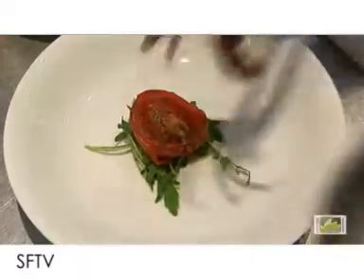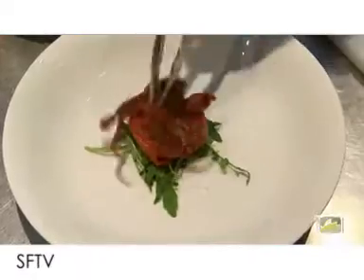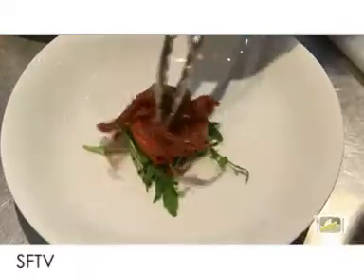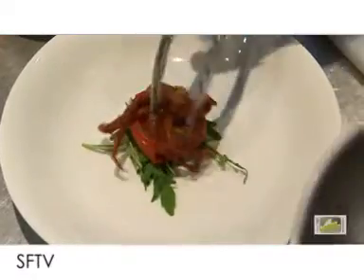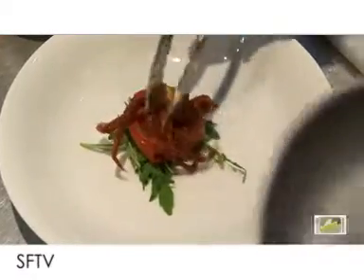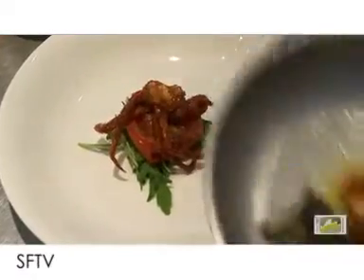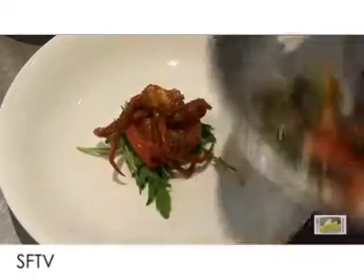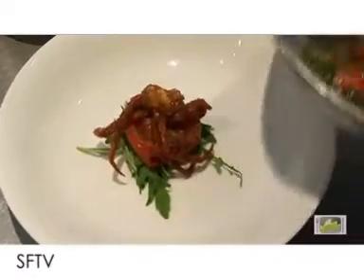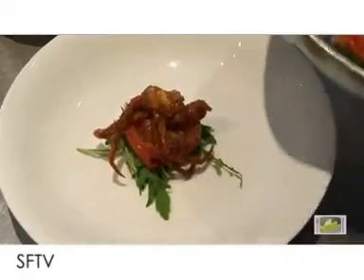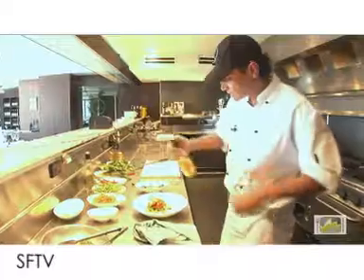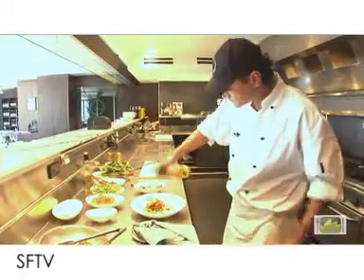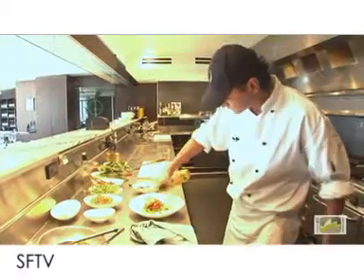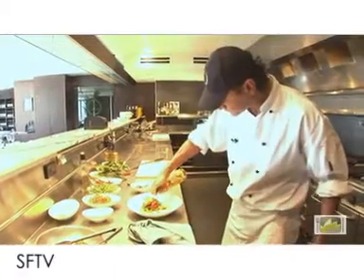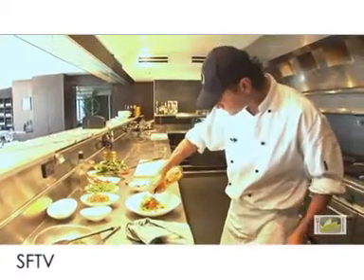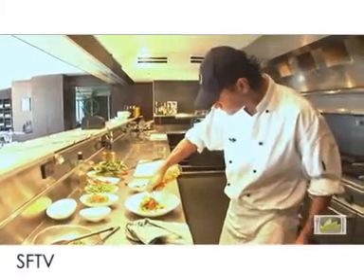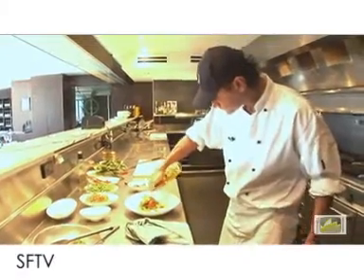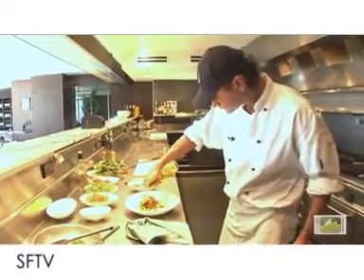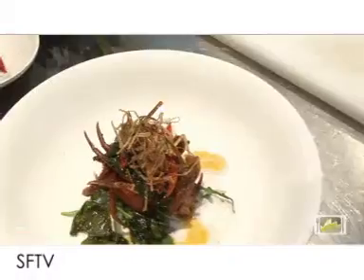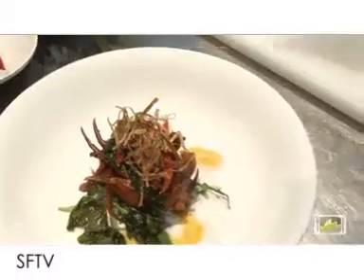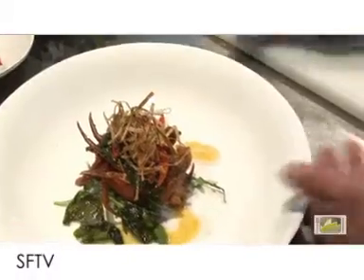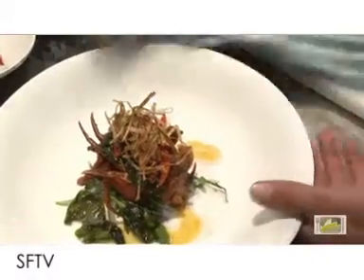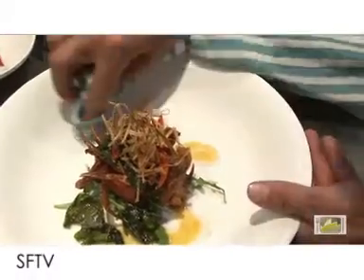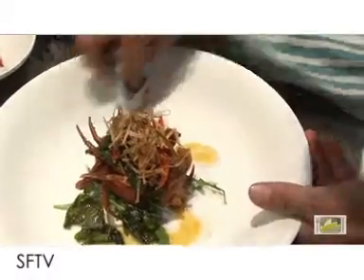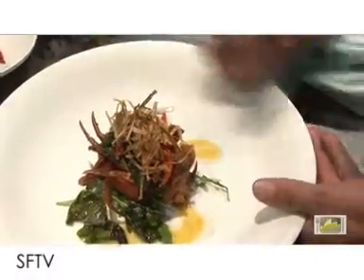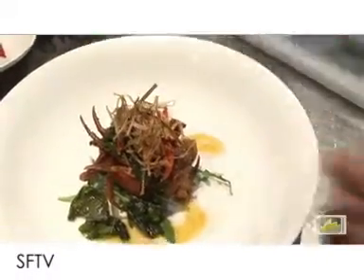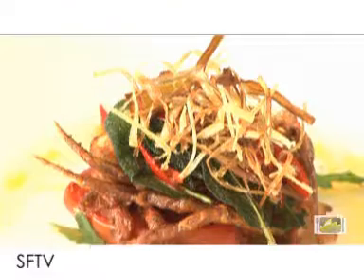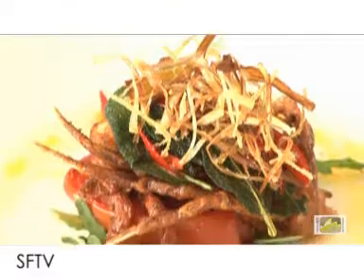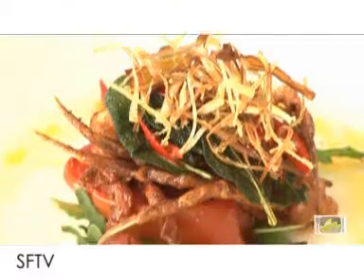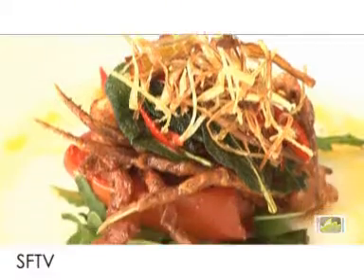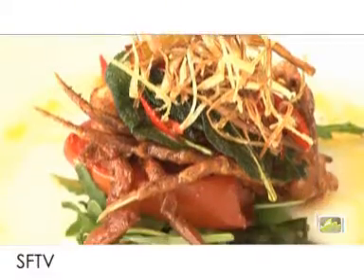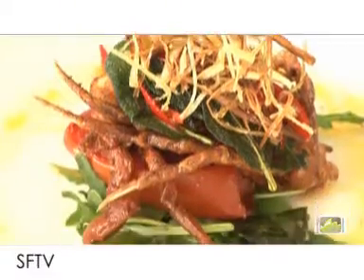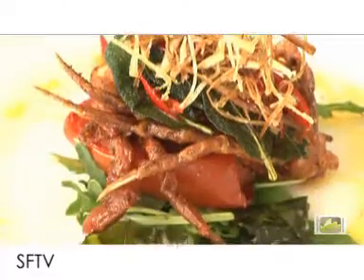Just put it on top. Dress it with a bit of hazelnut oil and just a bit of fried leeks. And that is soft-shell crab.